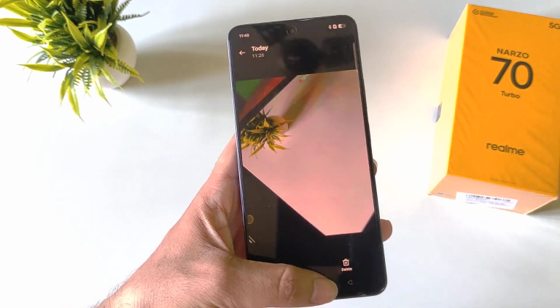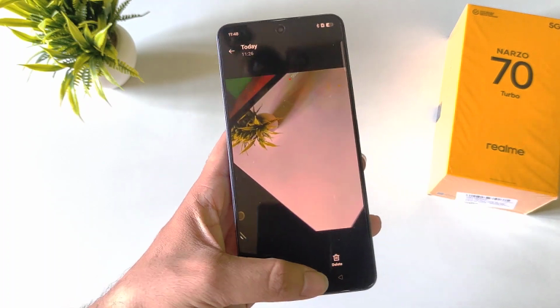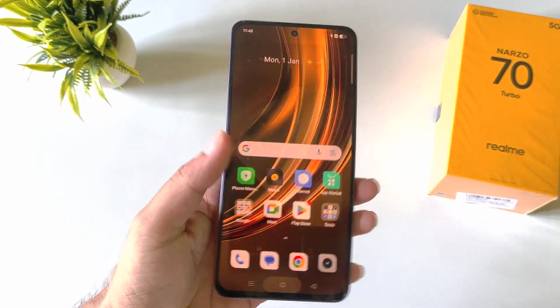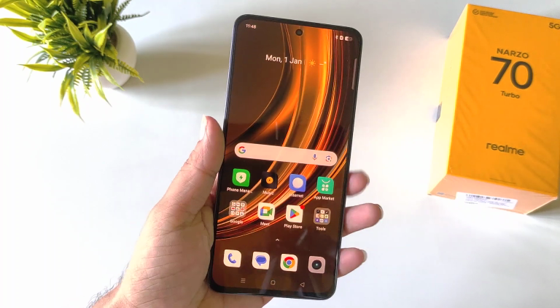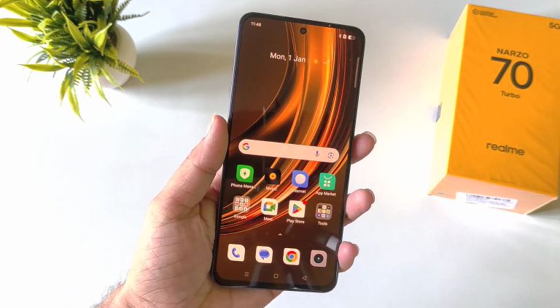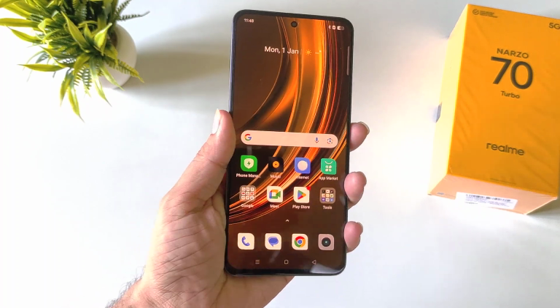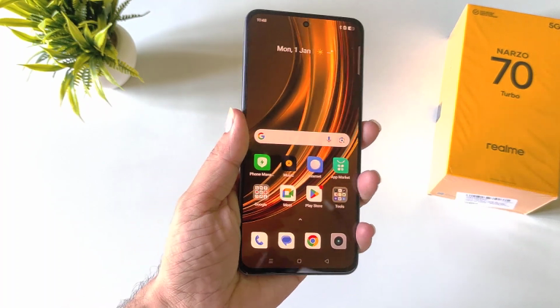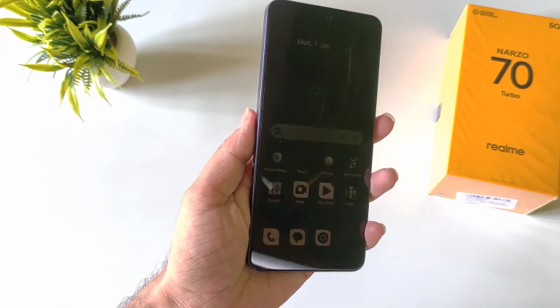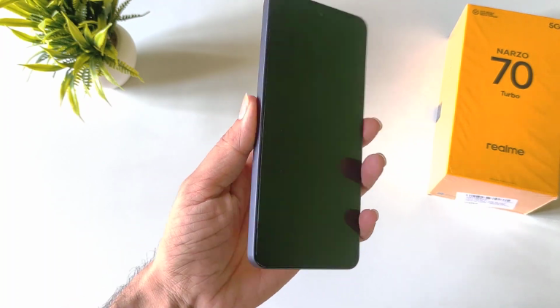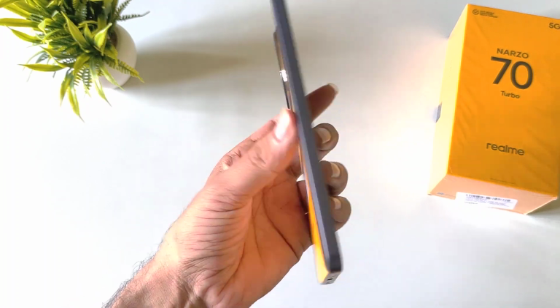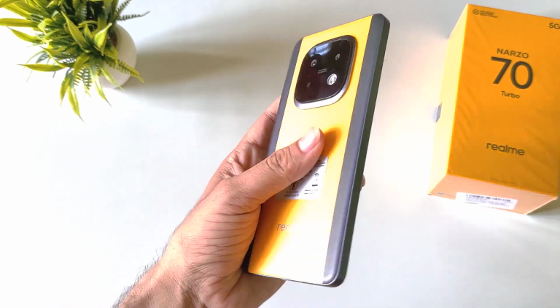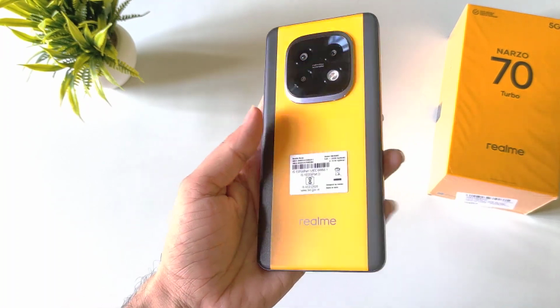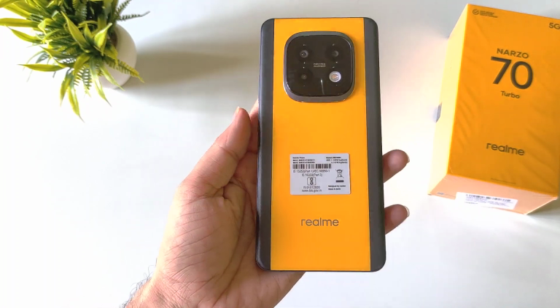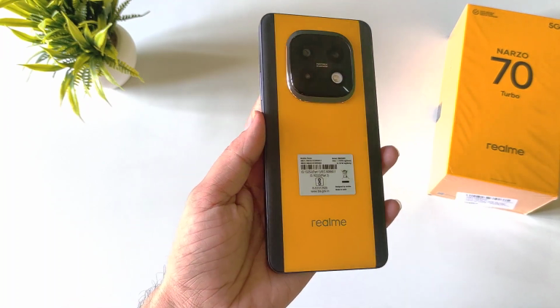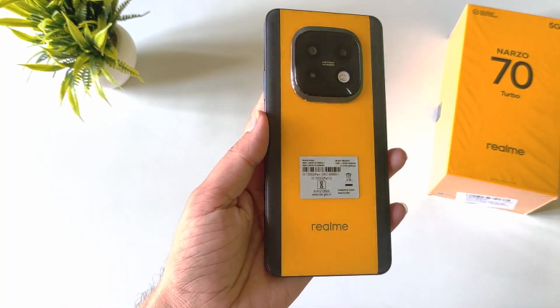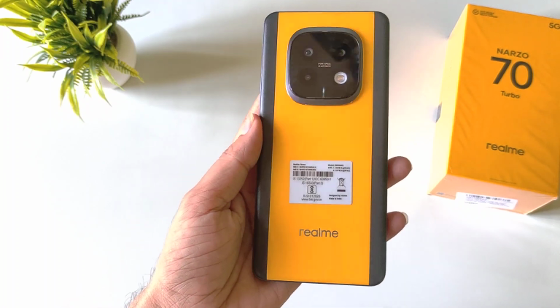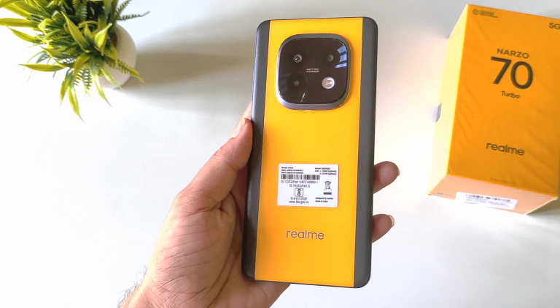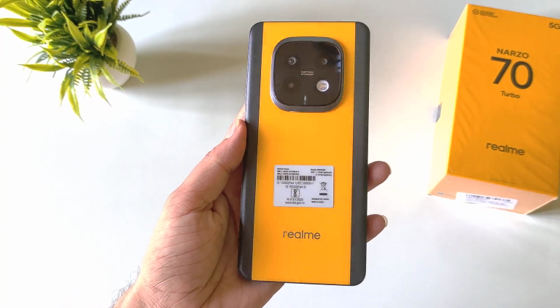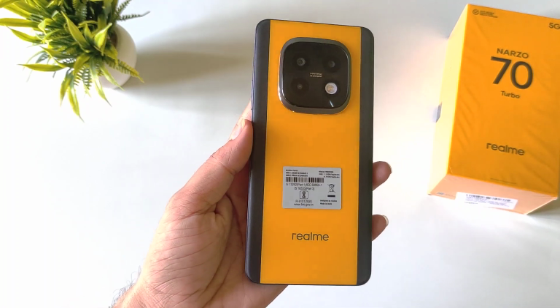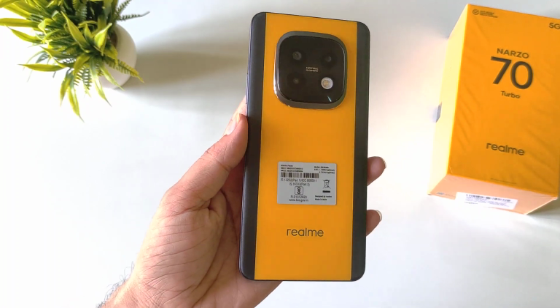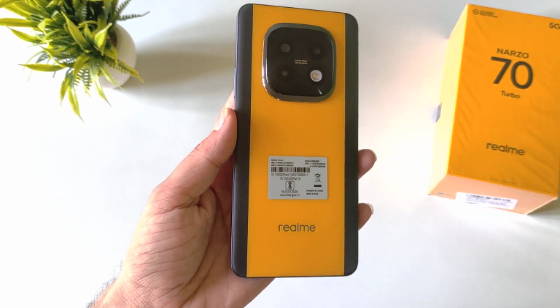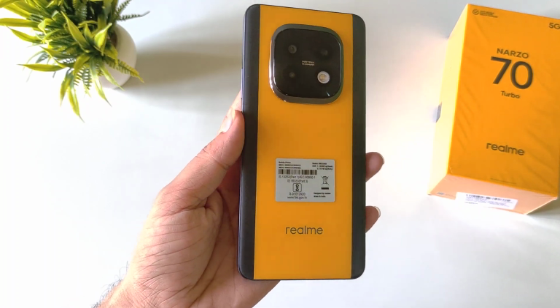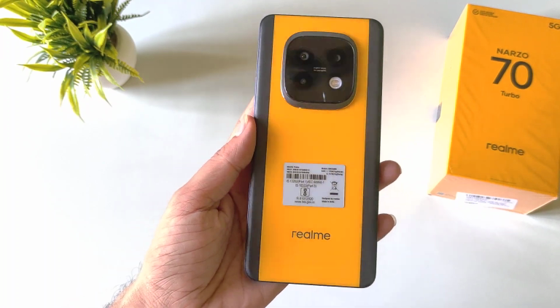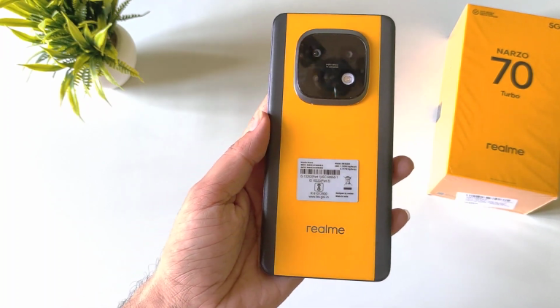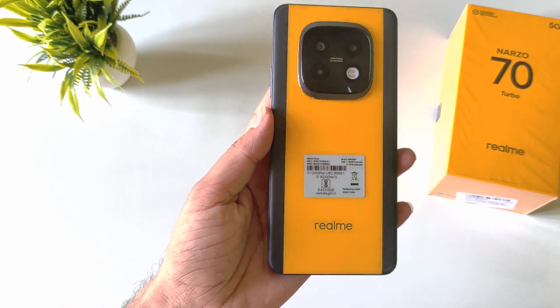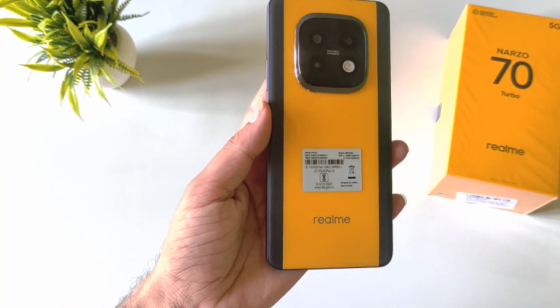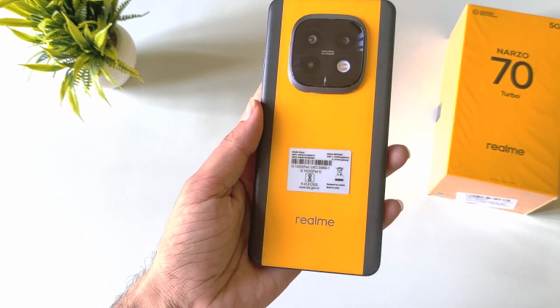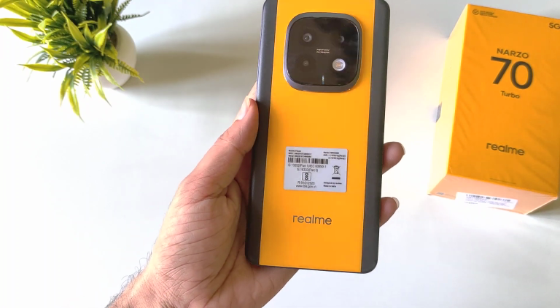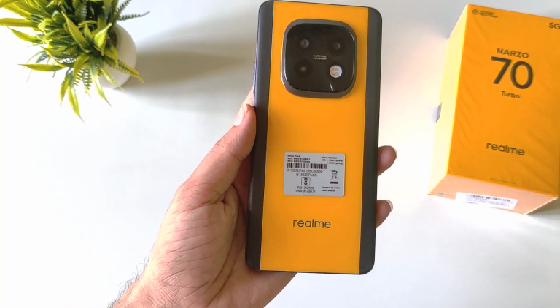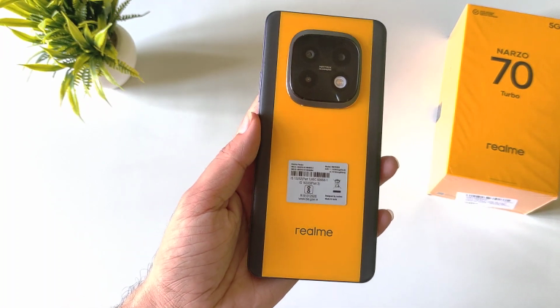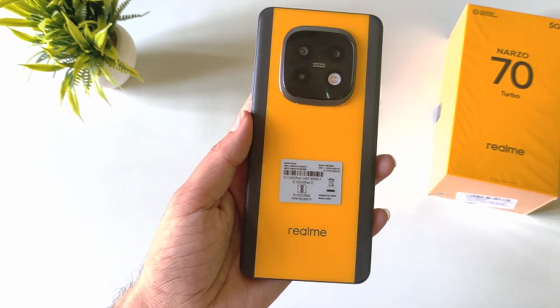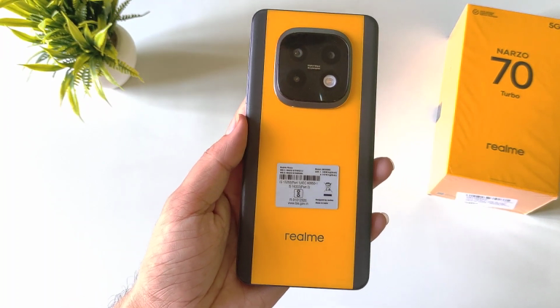So that's how you can hide any kind of photo, video, or any kind of file in the Realme Narzo 70 Turbo smartphone.